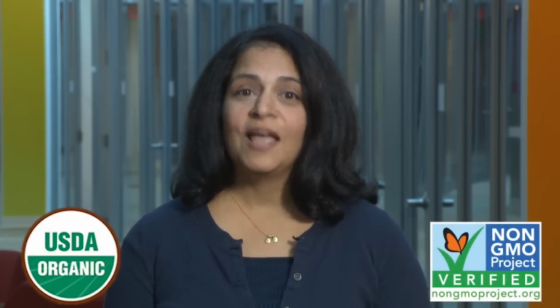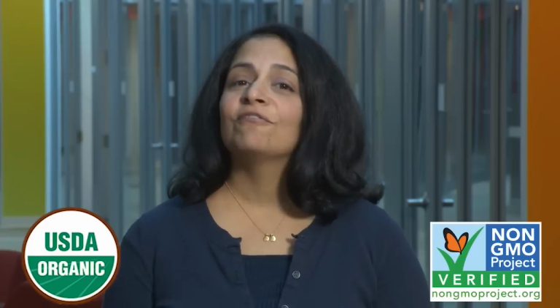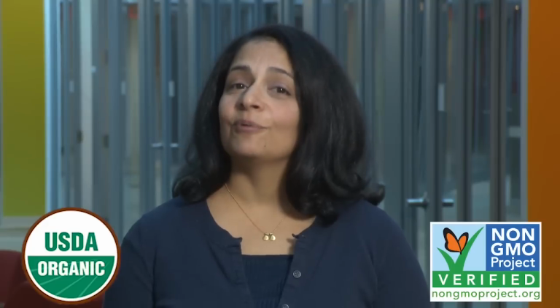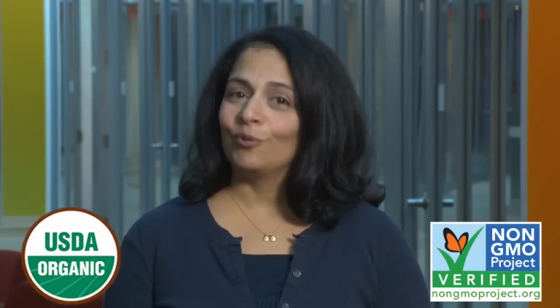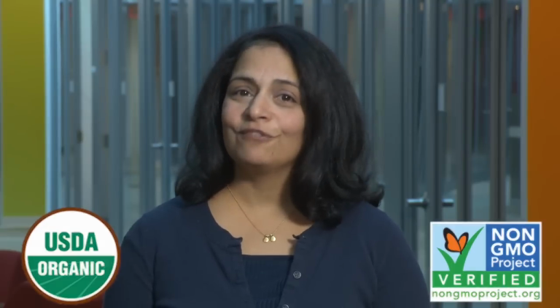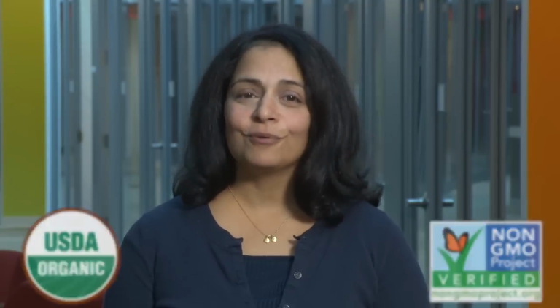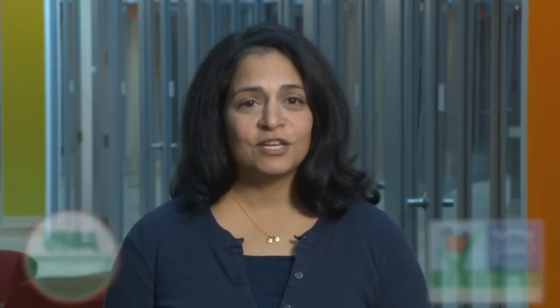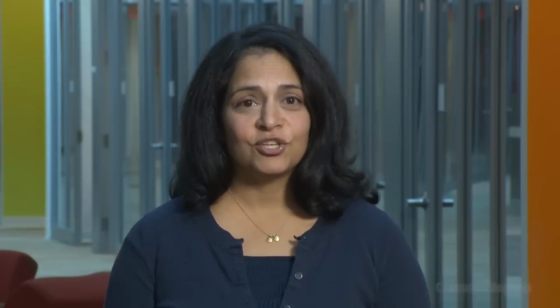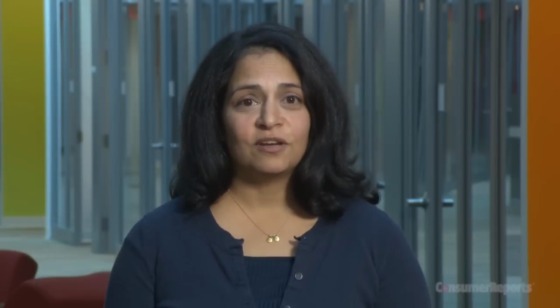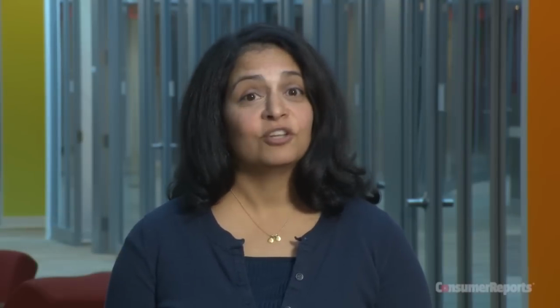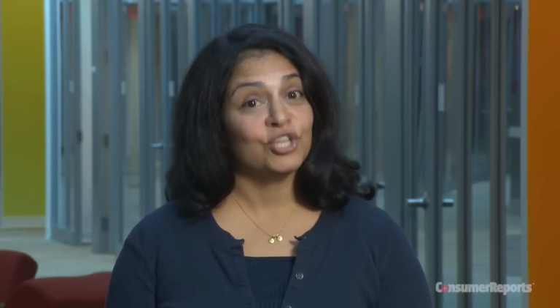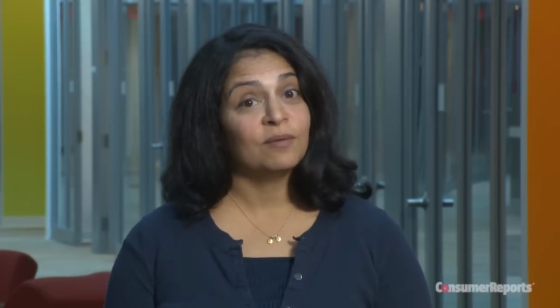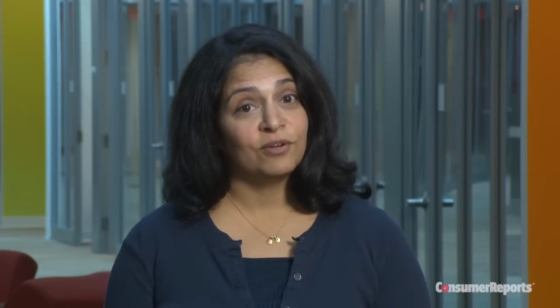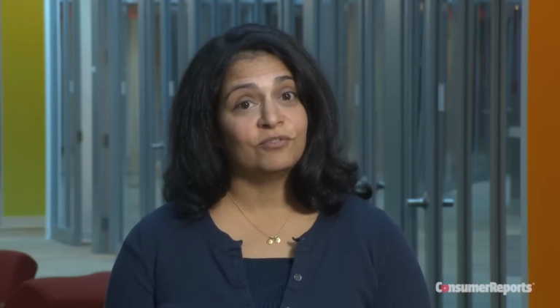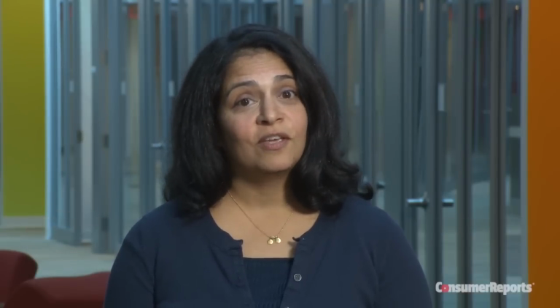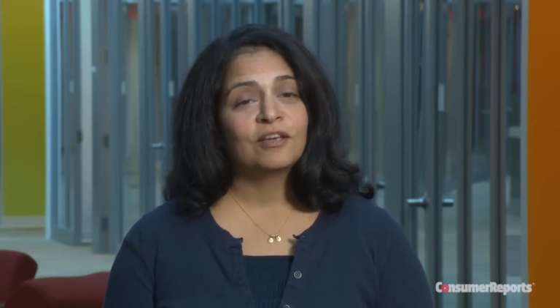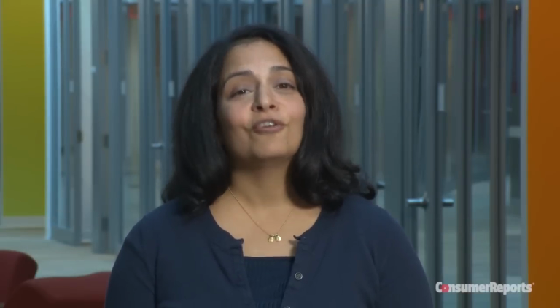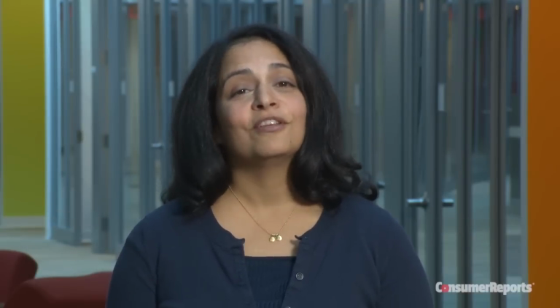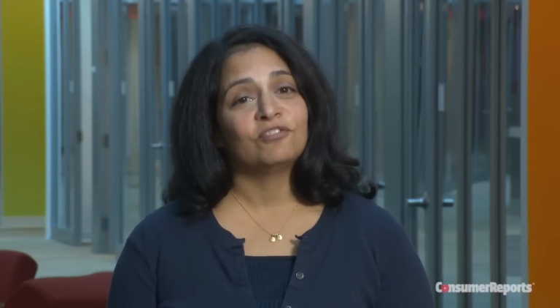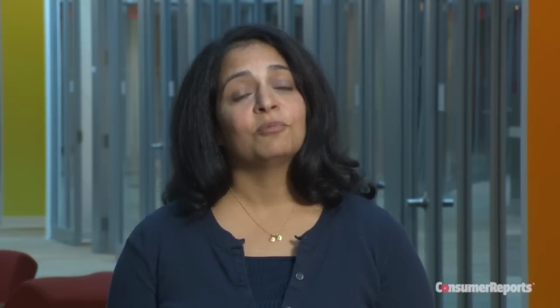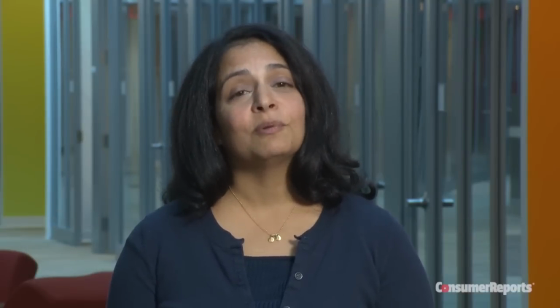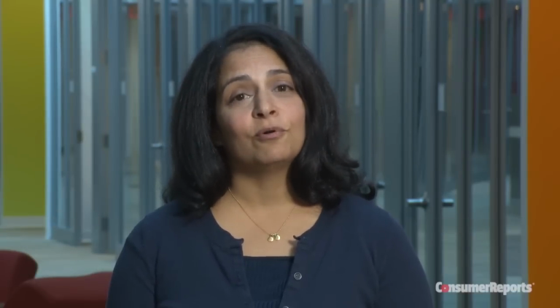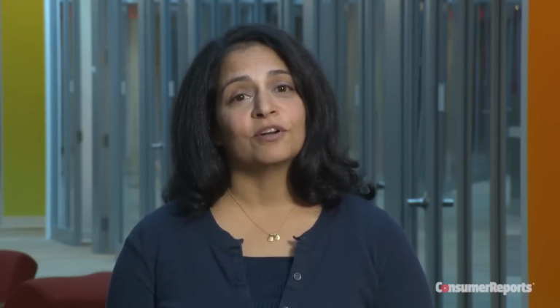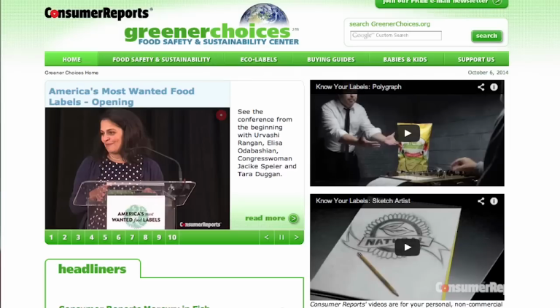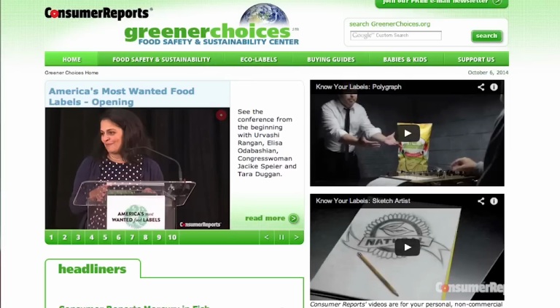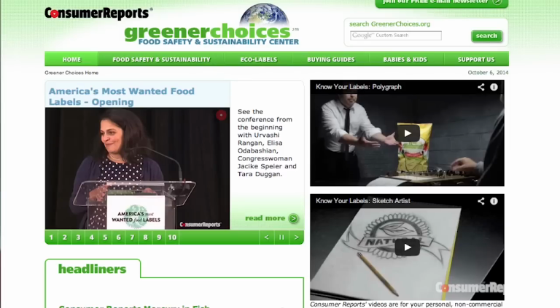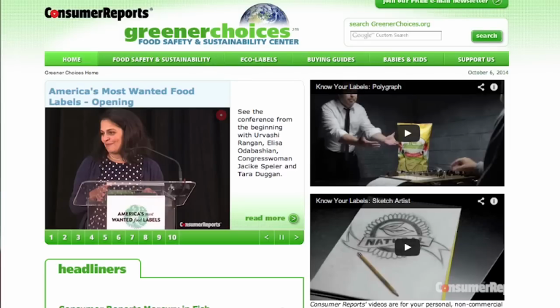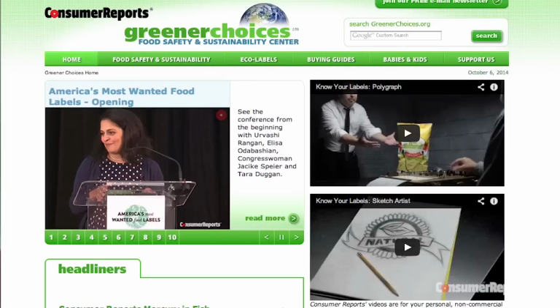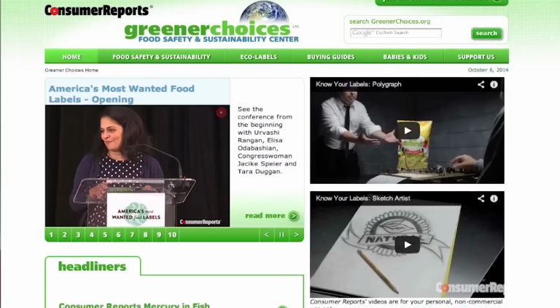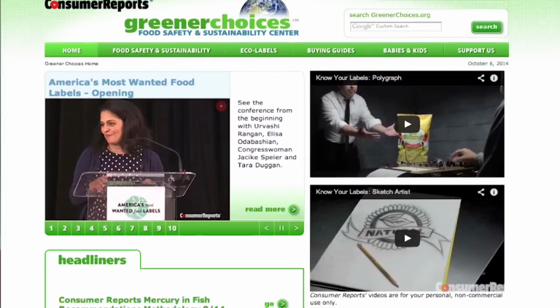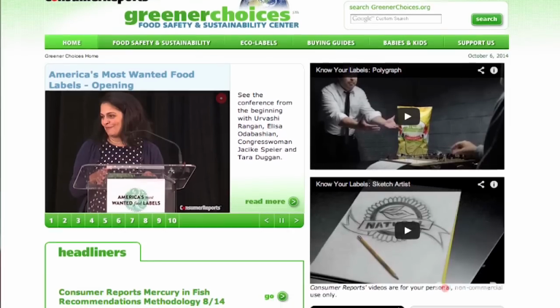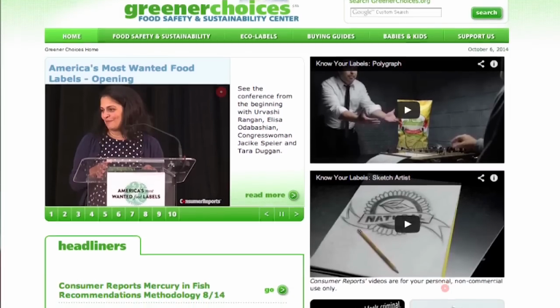For more information on GMOs, go to ConsumerReportsGreenerChoices.org.